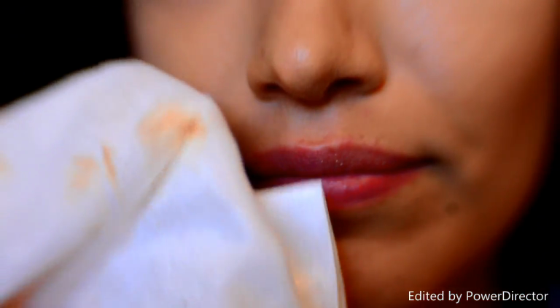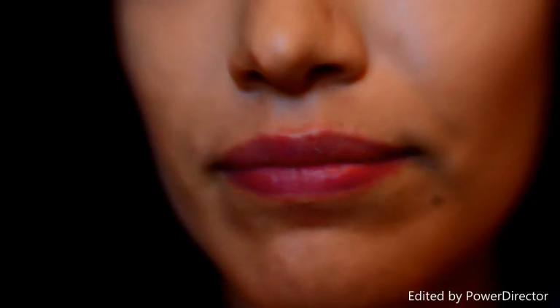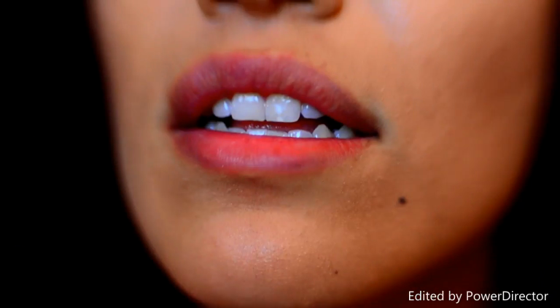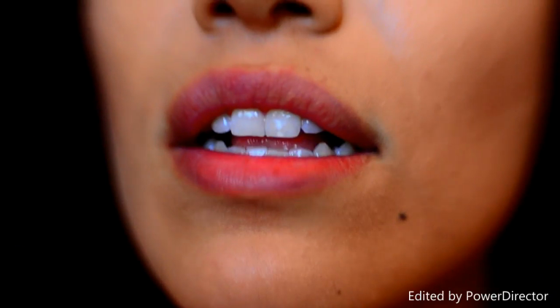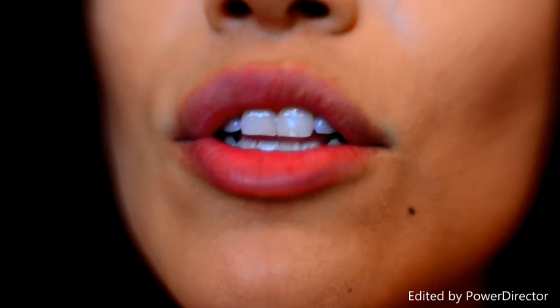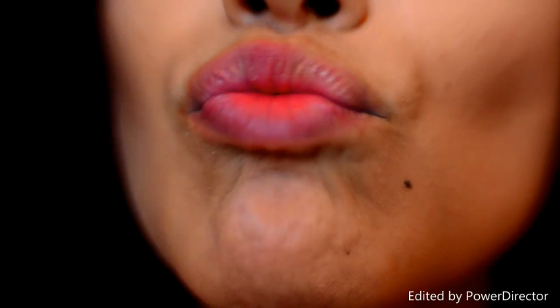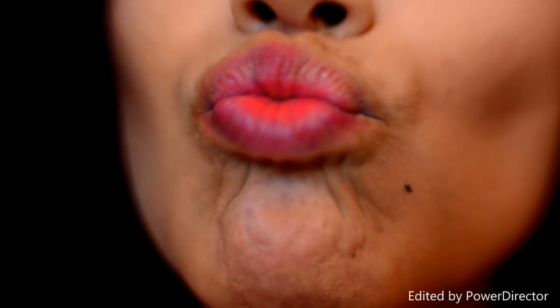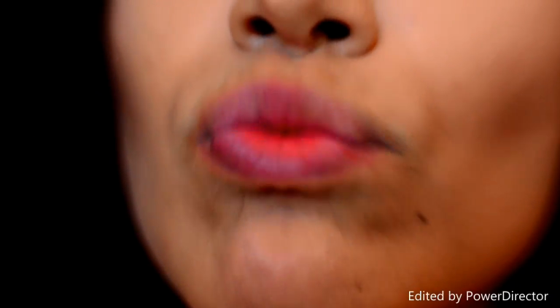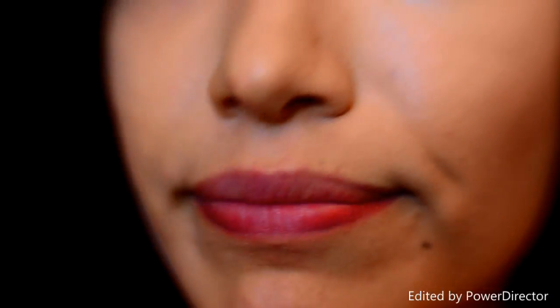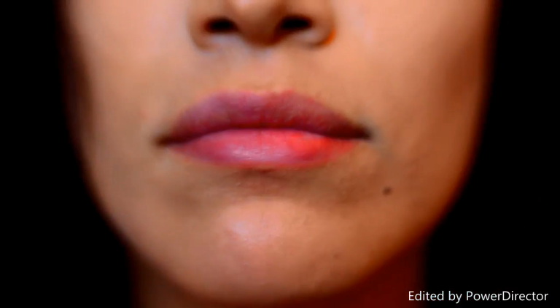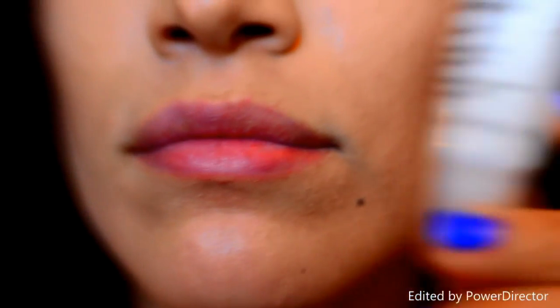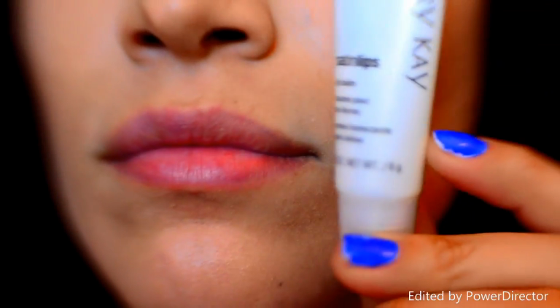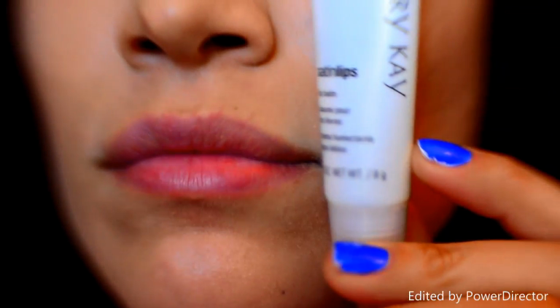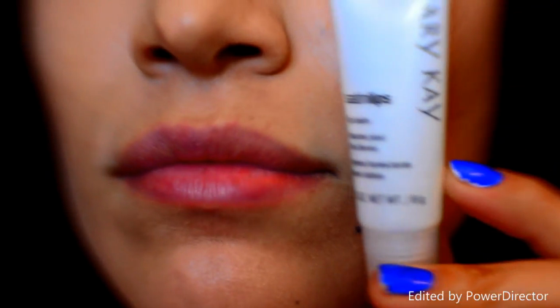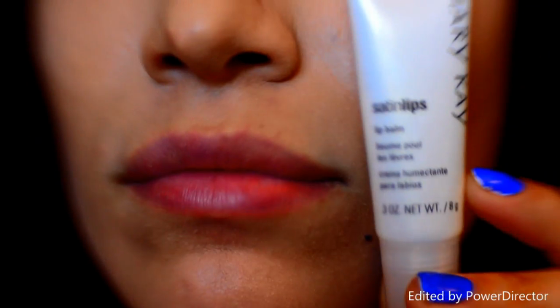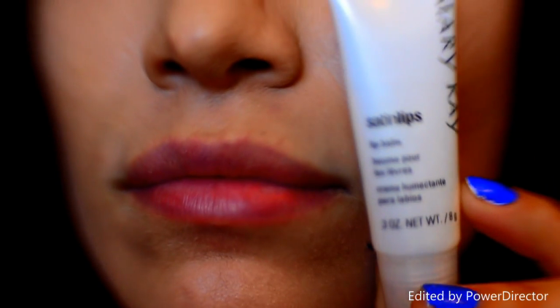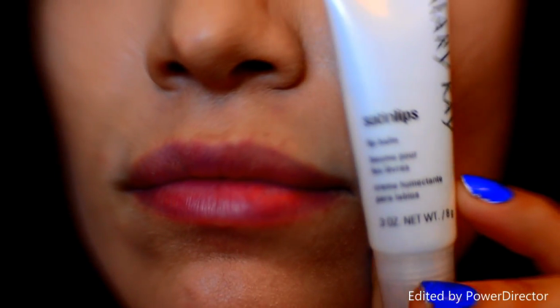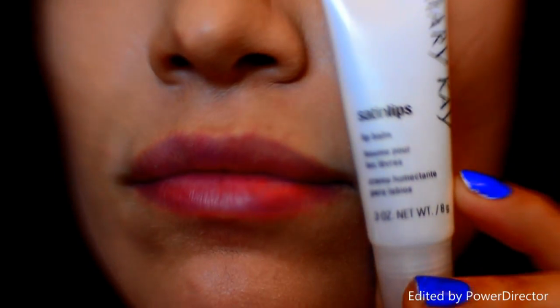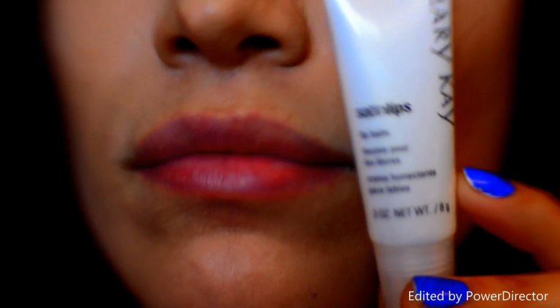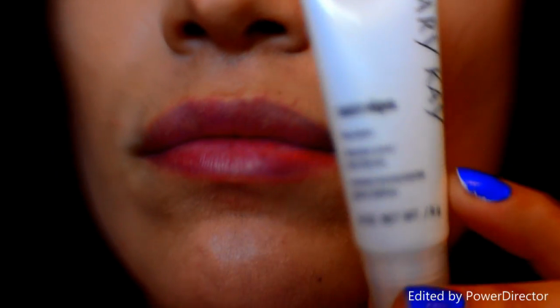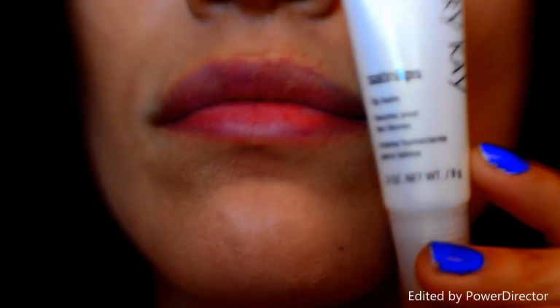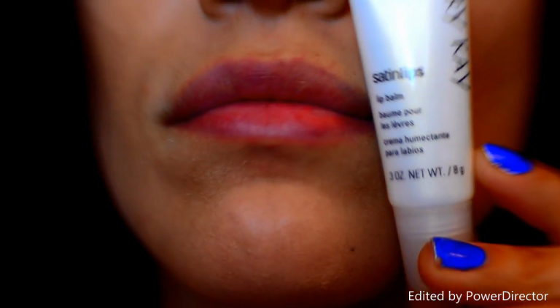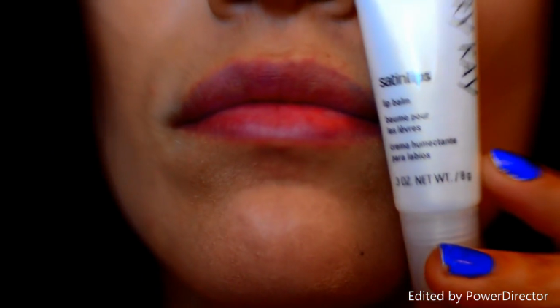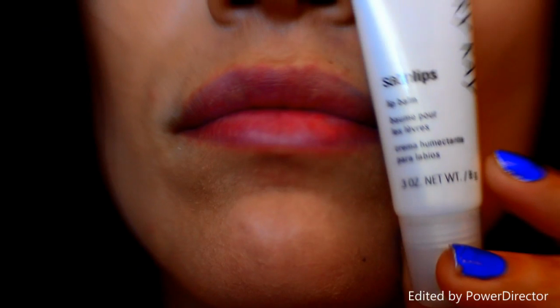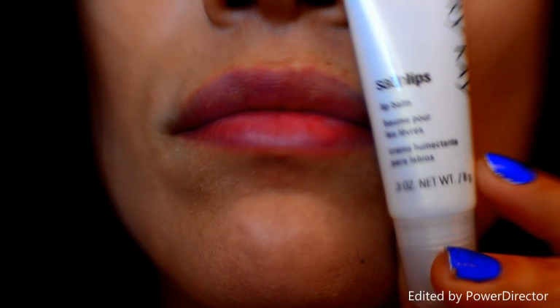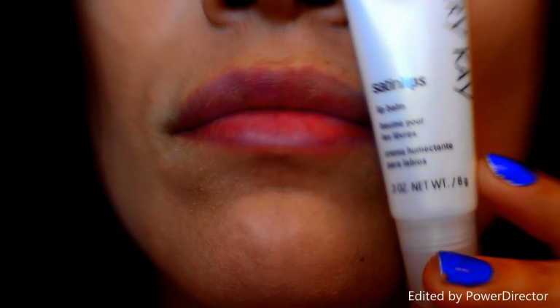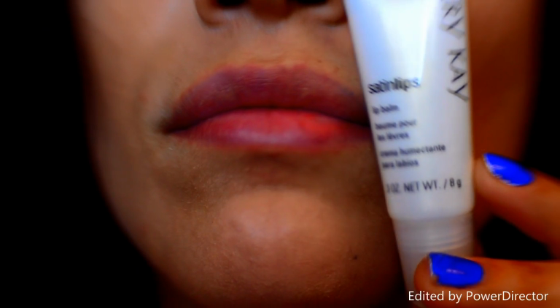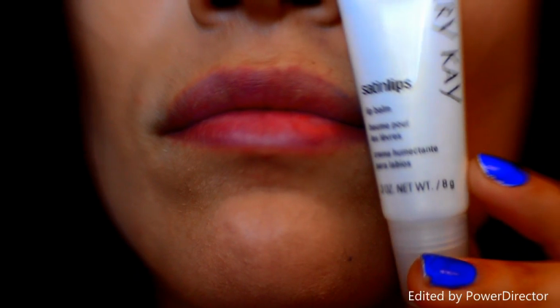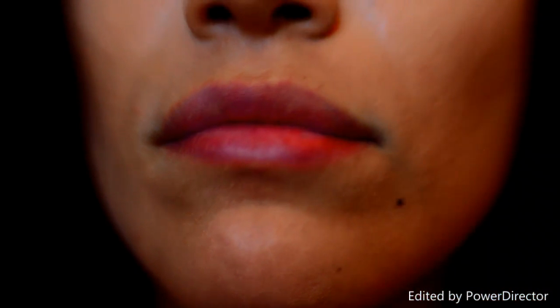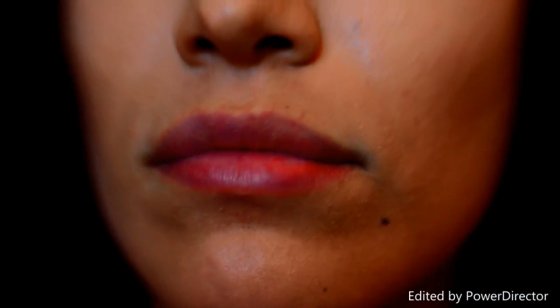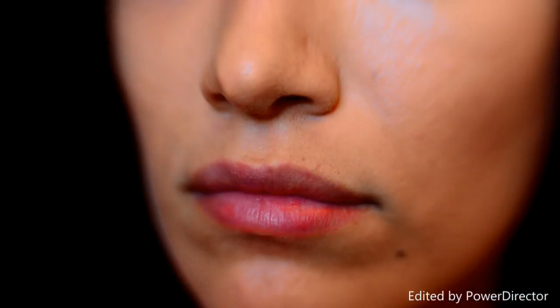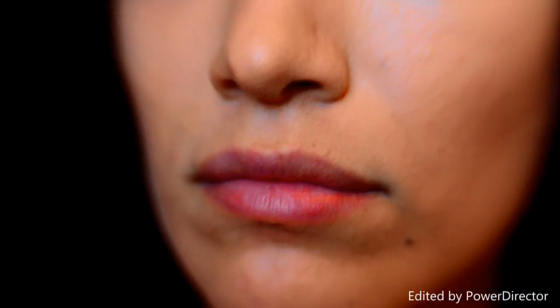Really gross. So now that you have your new kissable lips, you're going to lock in that moisture using the Mary Kay Lip Balm.